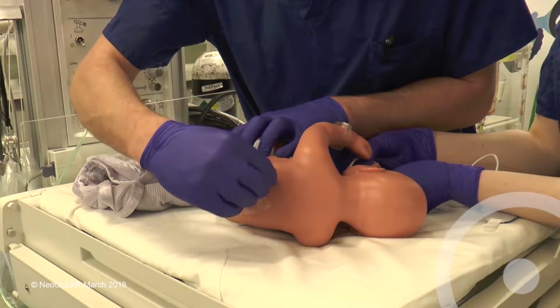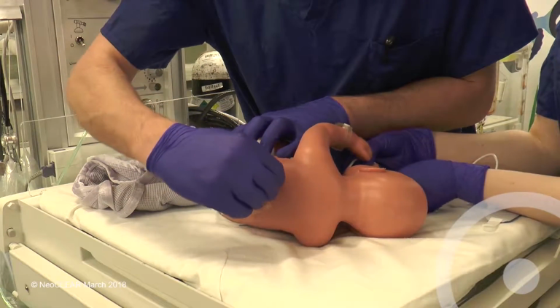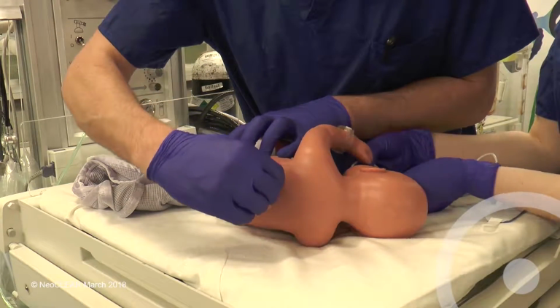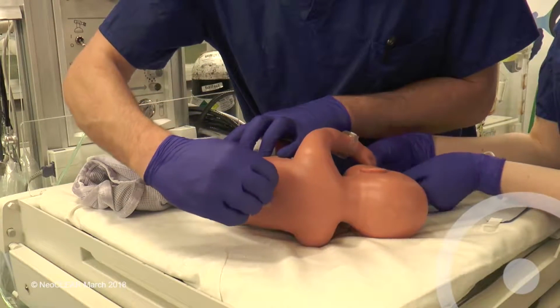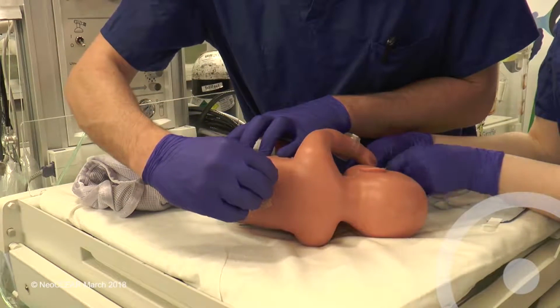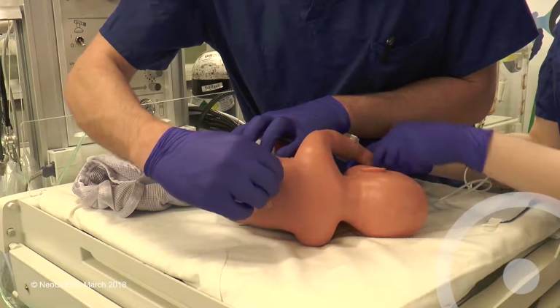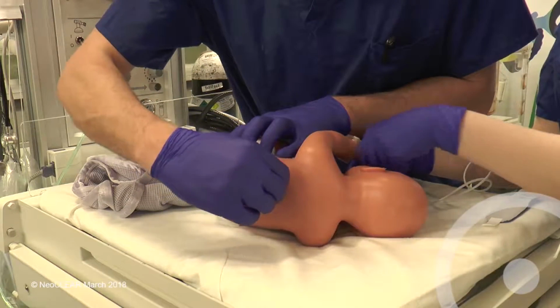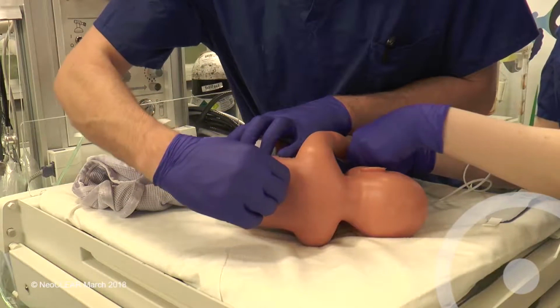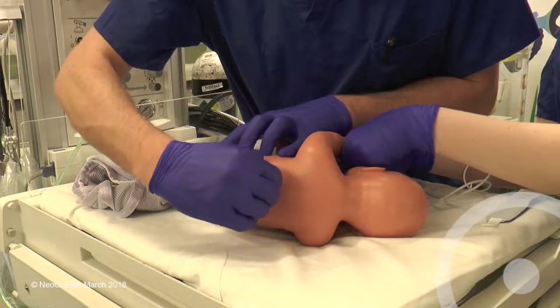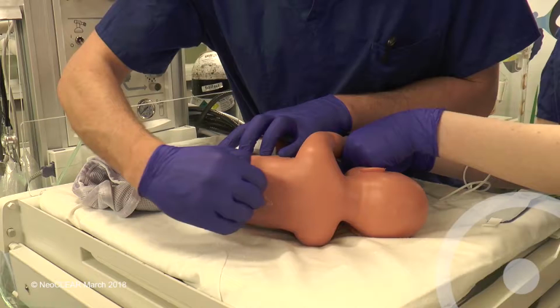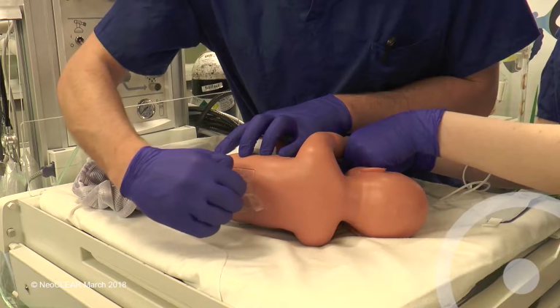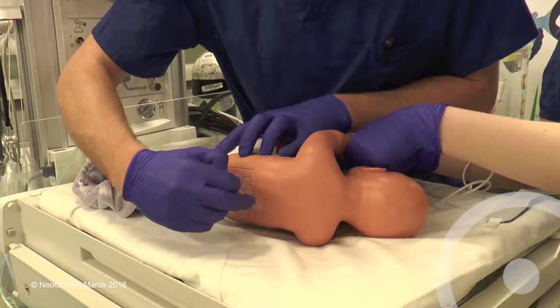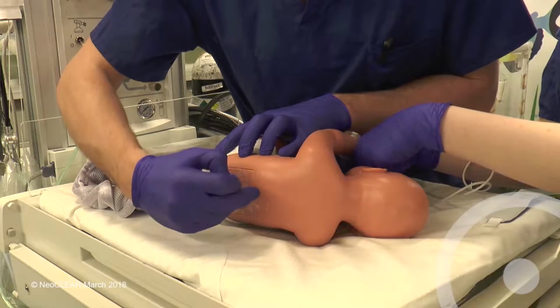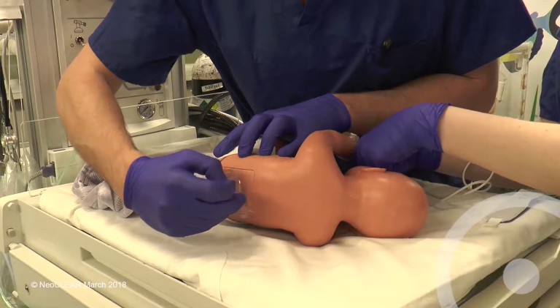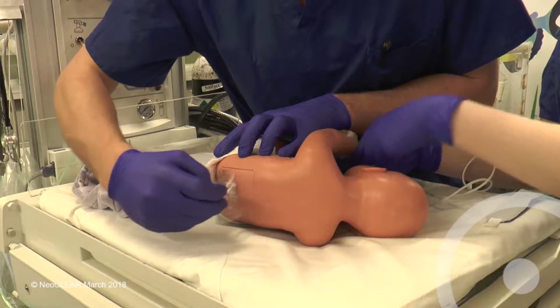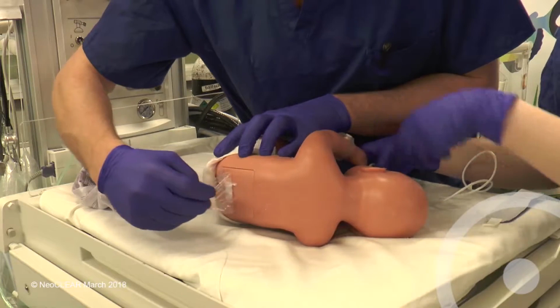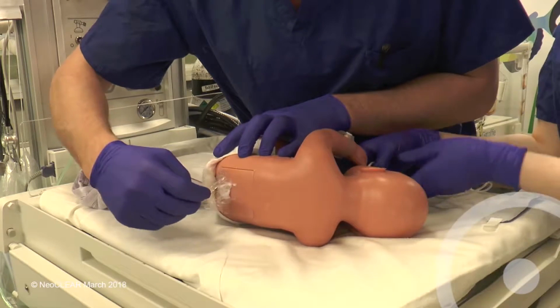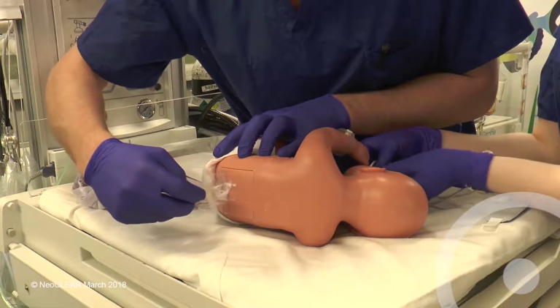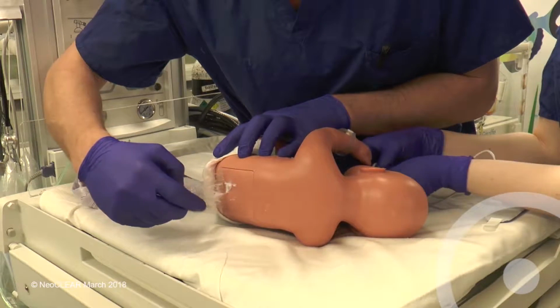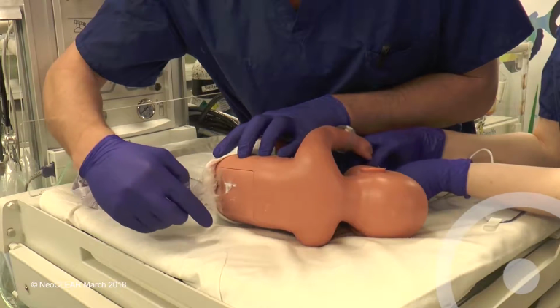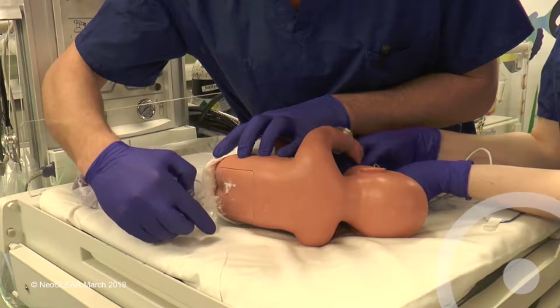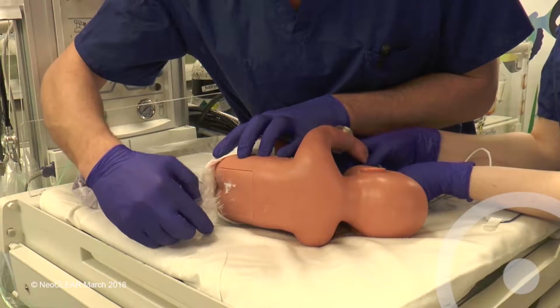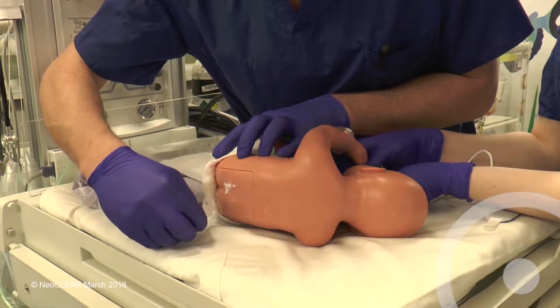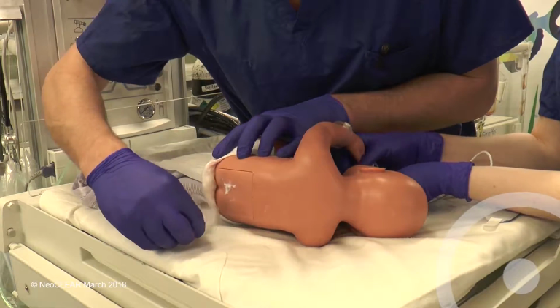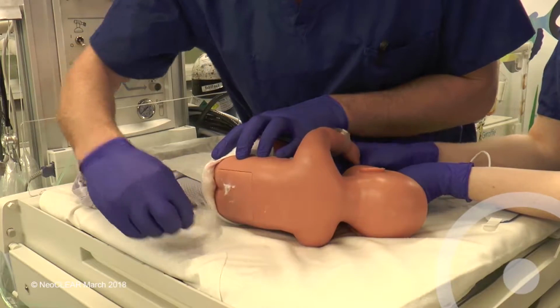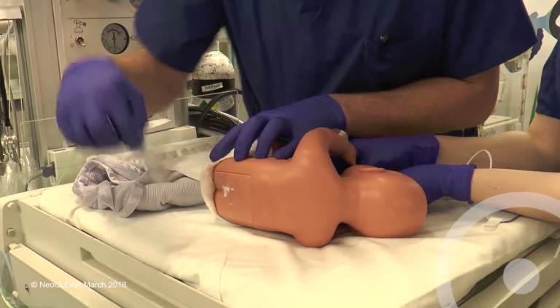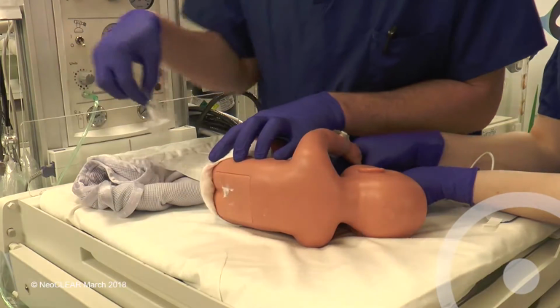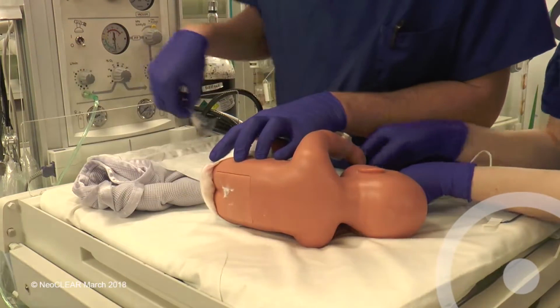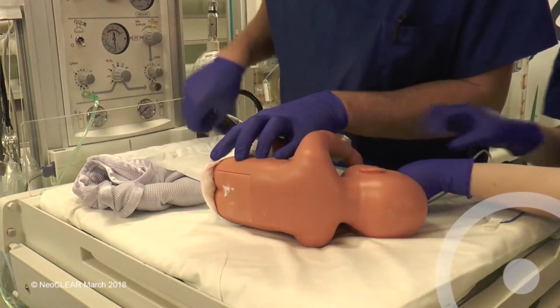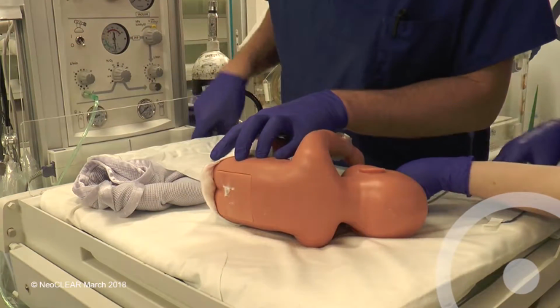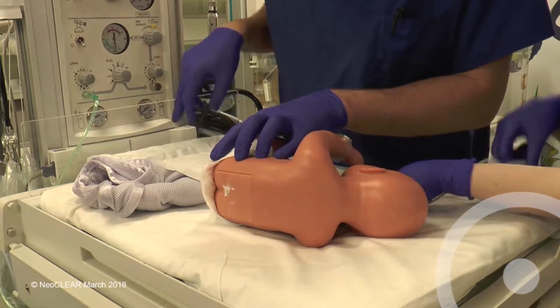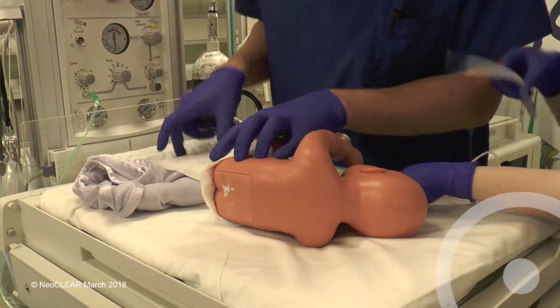Attach the SATS monitor to the right hand and ensure that the trace is adequate.